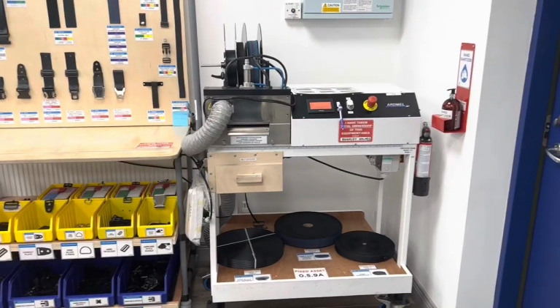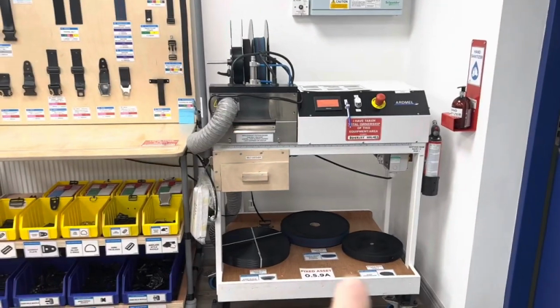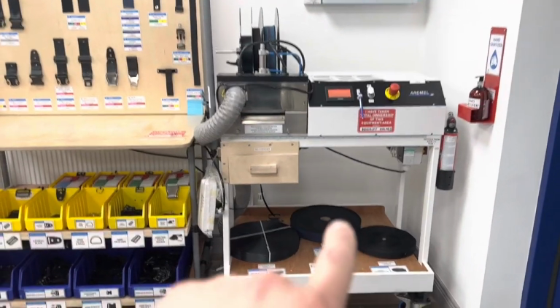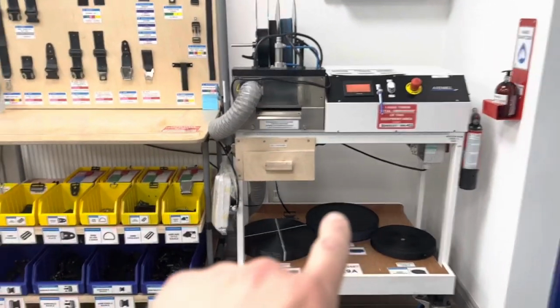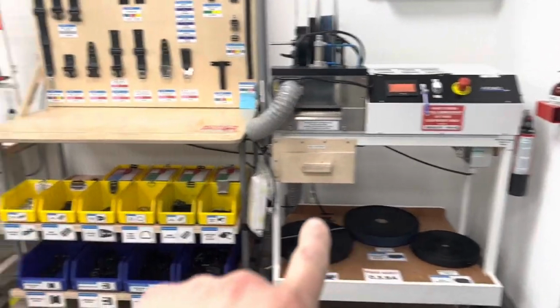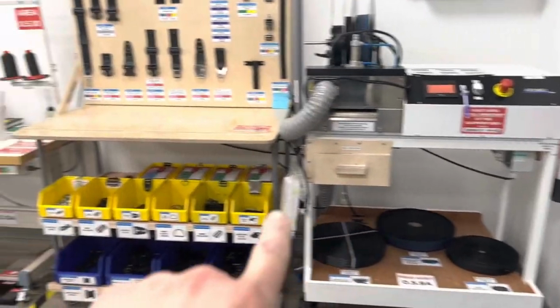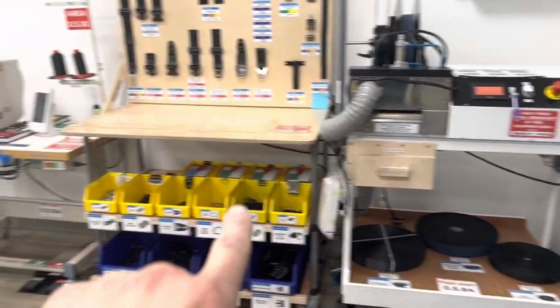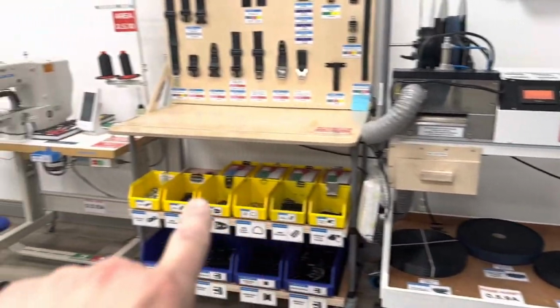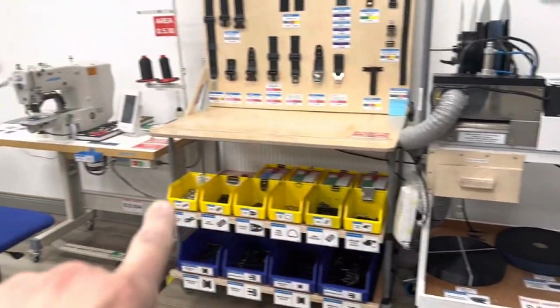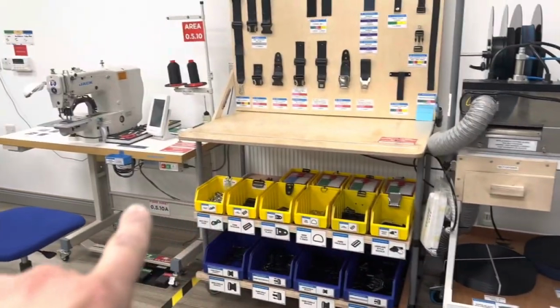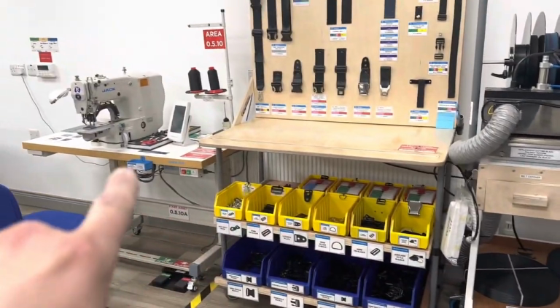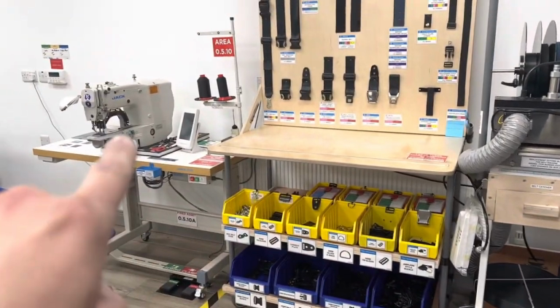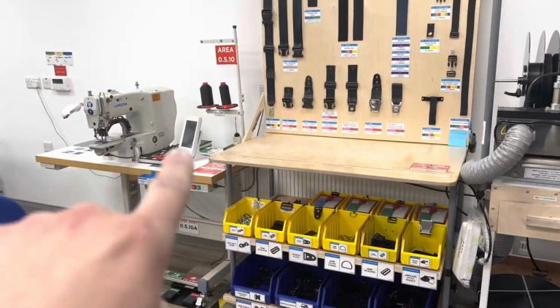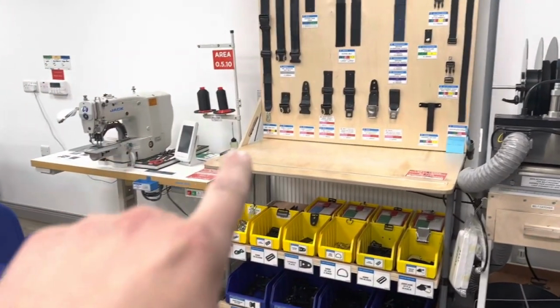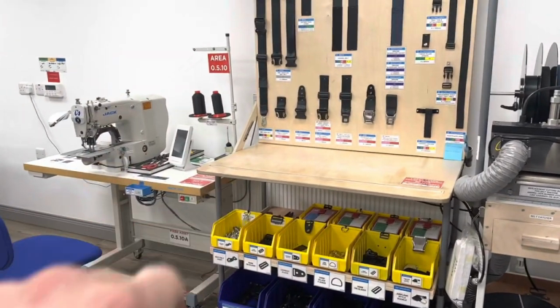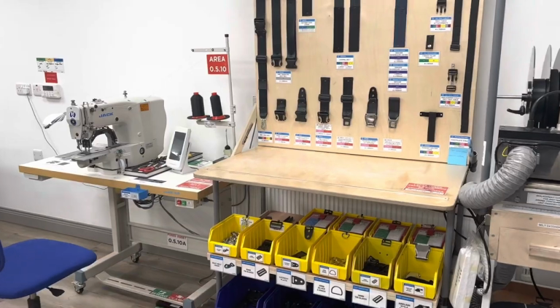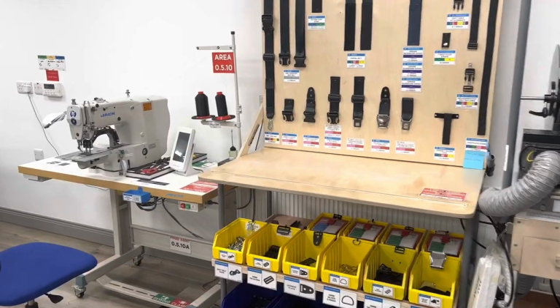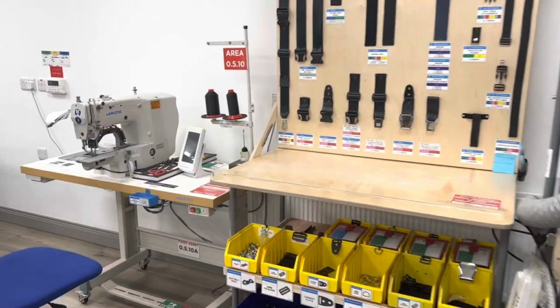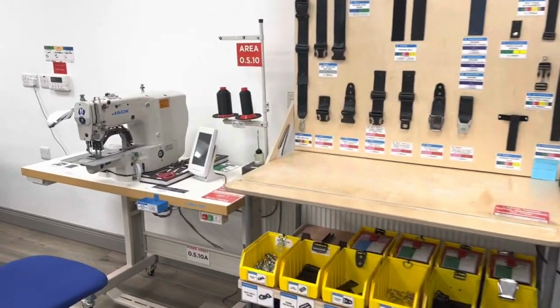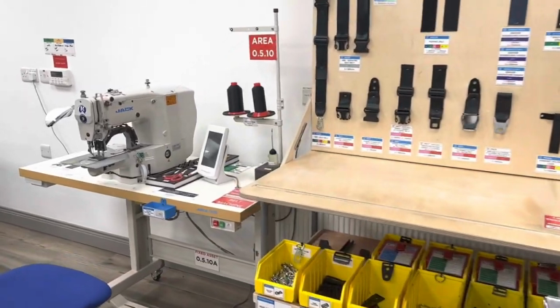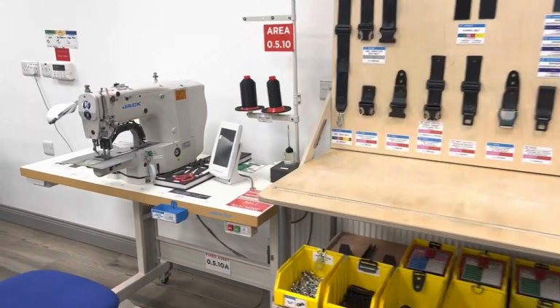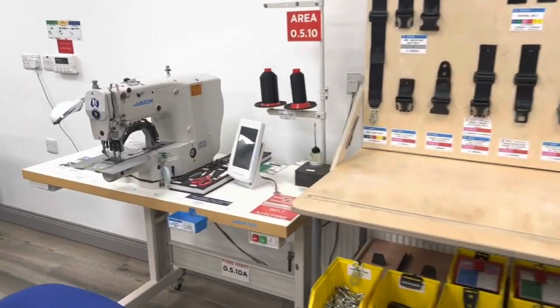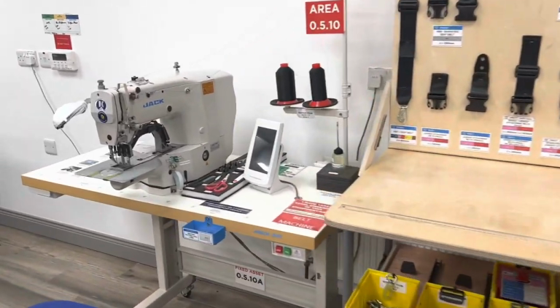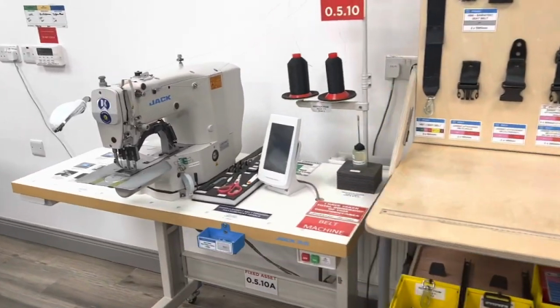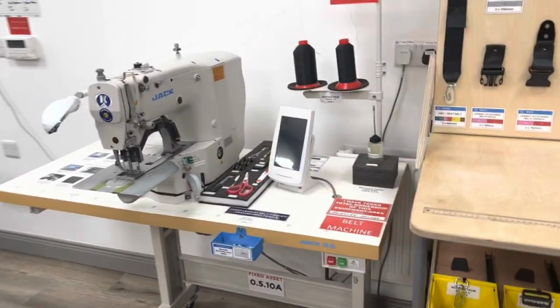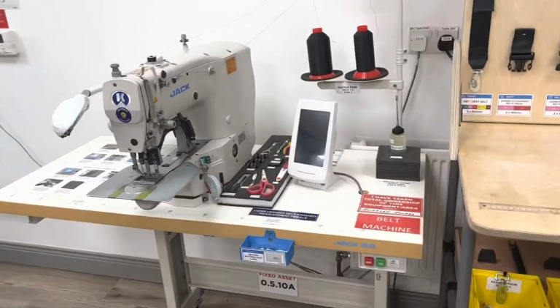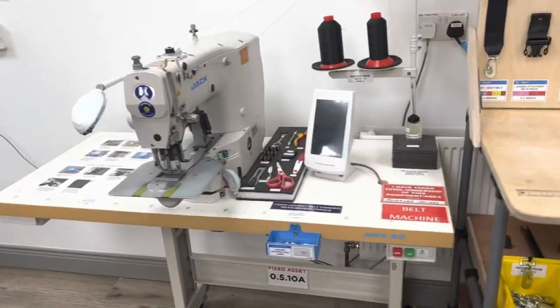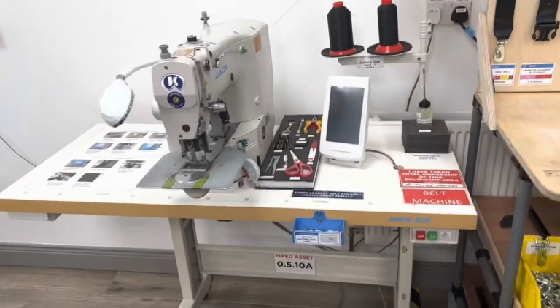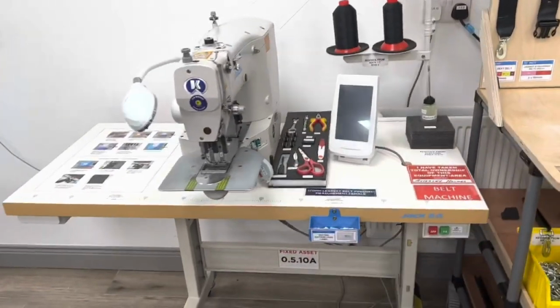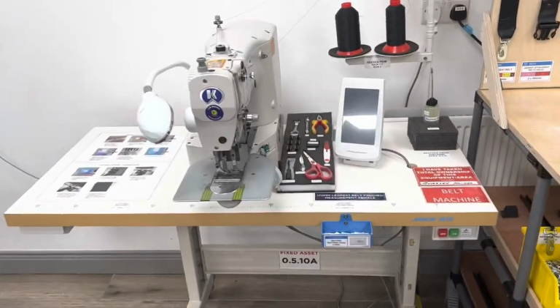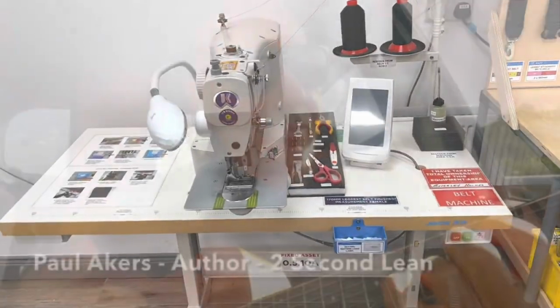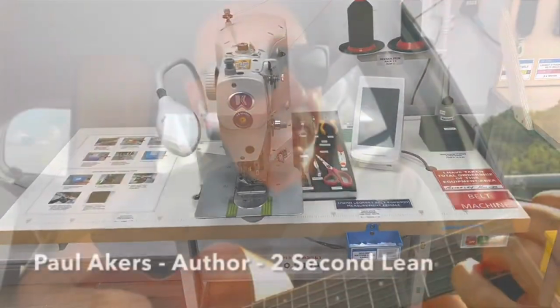I was talking to Paul Akers yesterday and he said 'I've got a brilliant example of Fix What Bugs You and I'll send you a video right now.' So here it is.